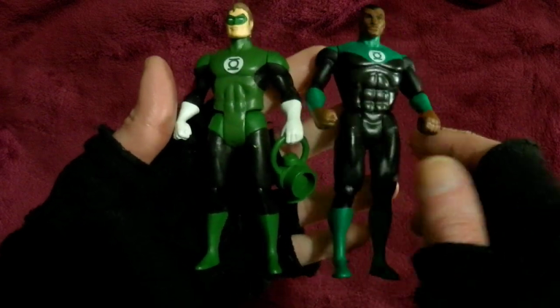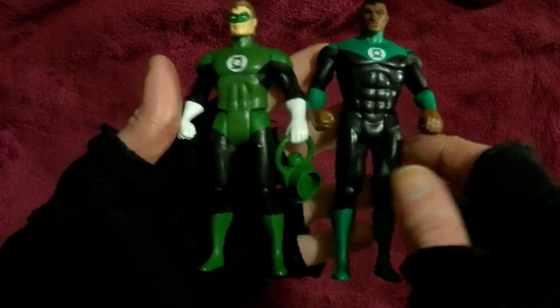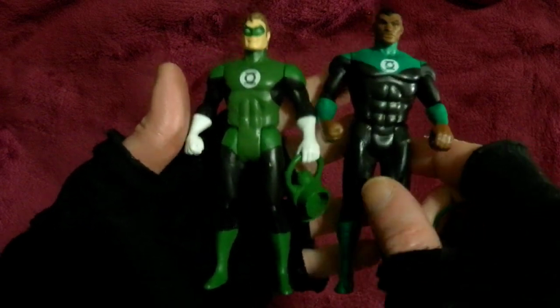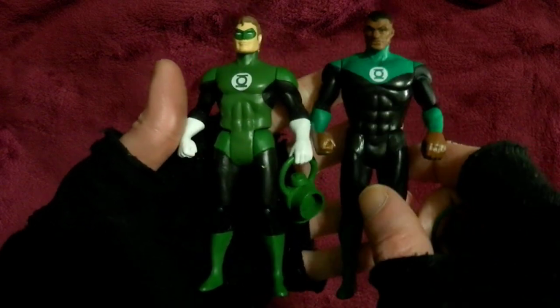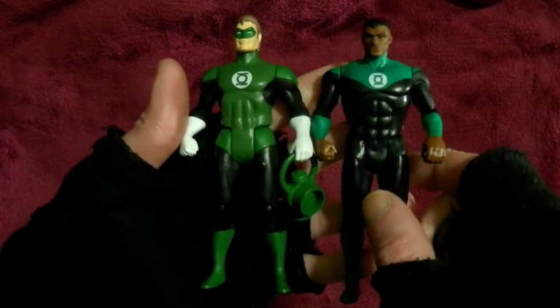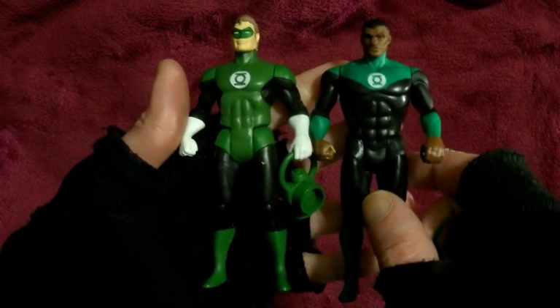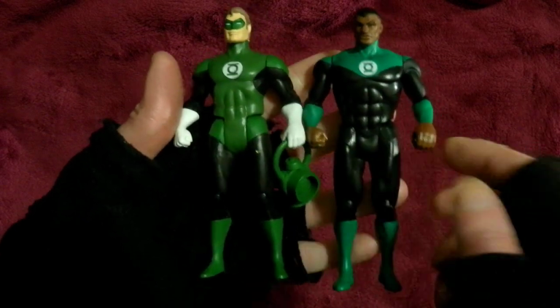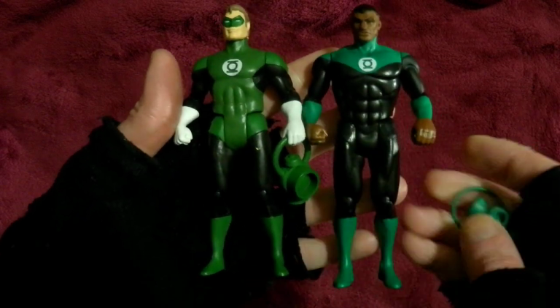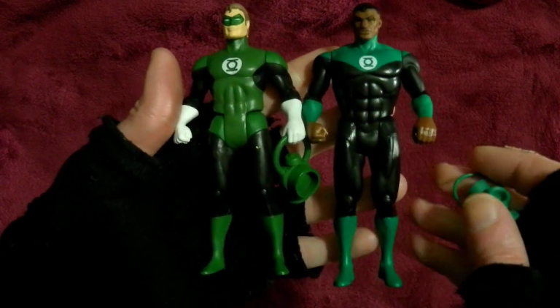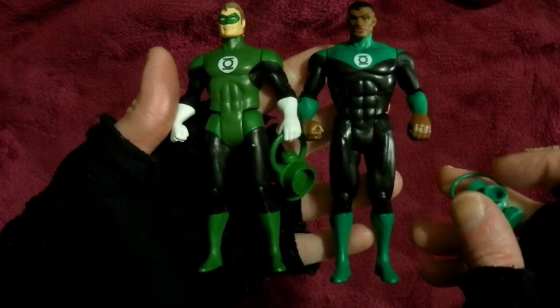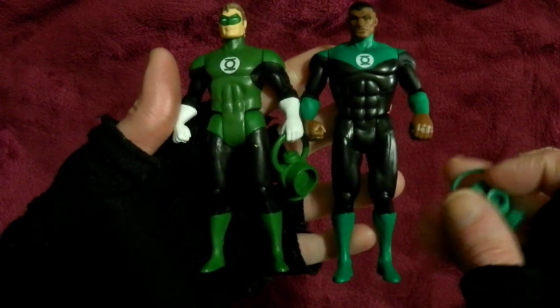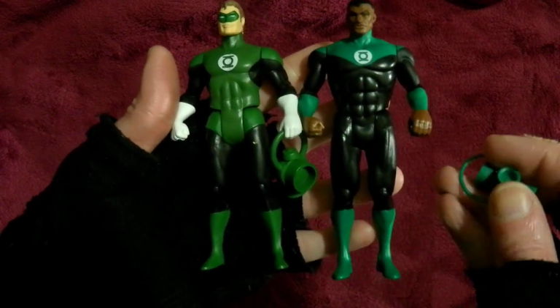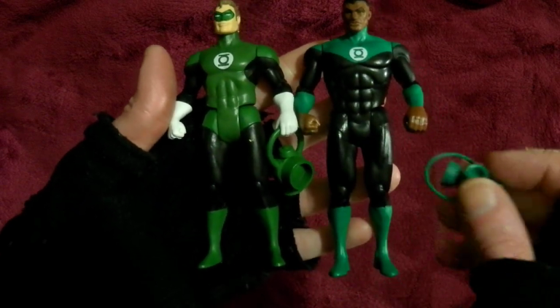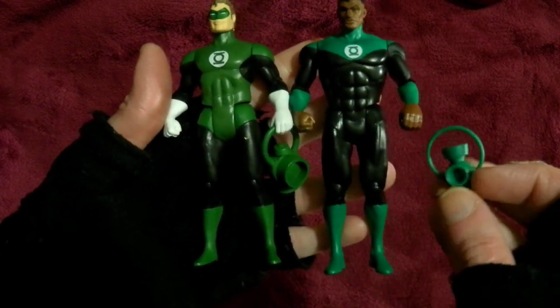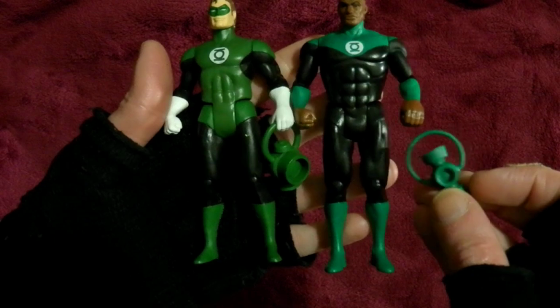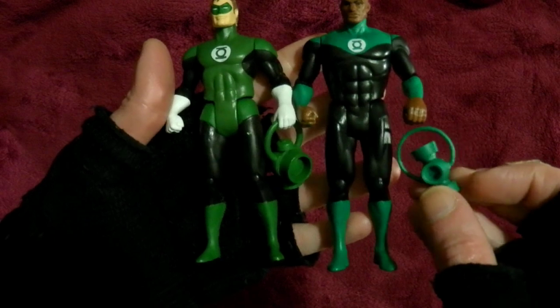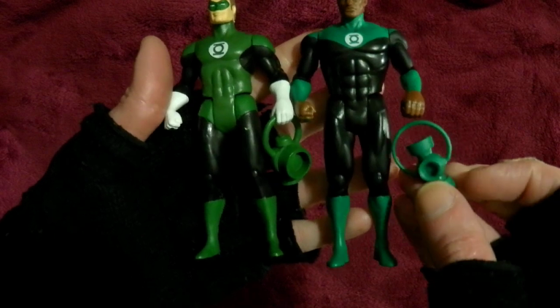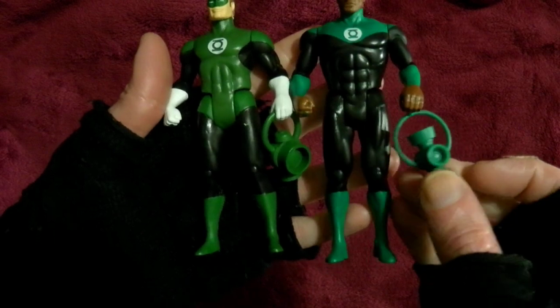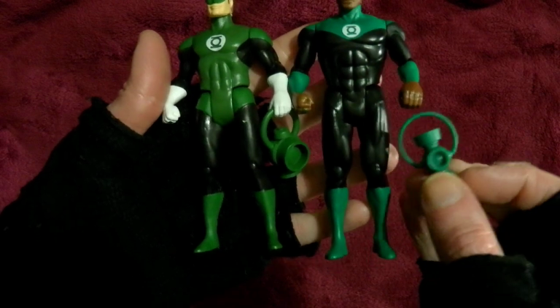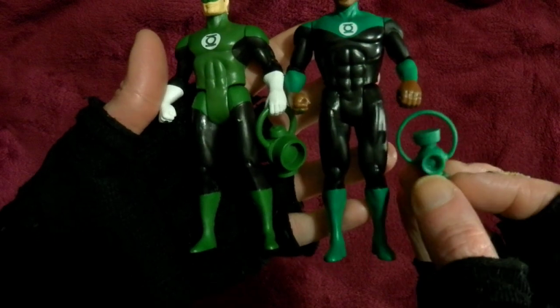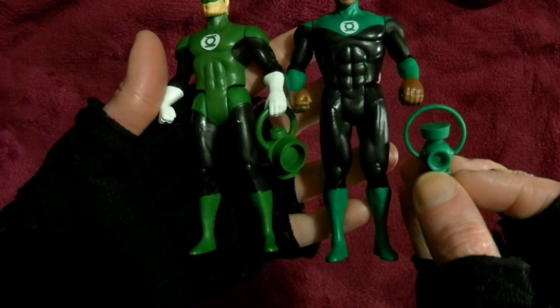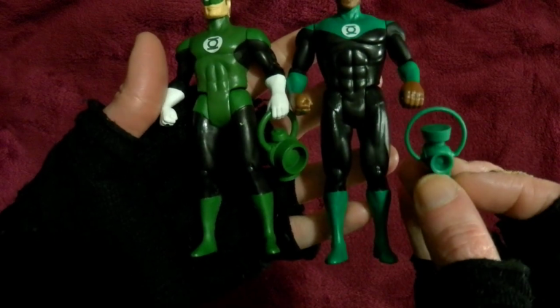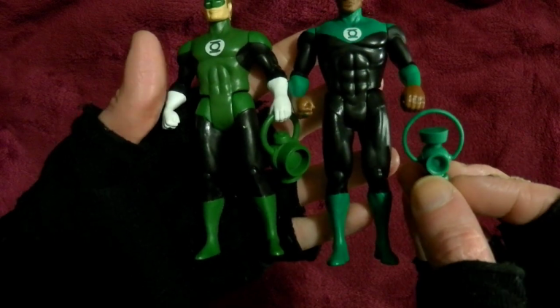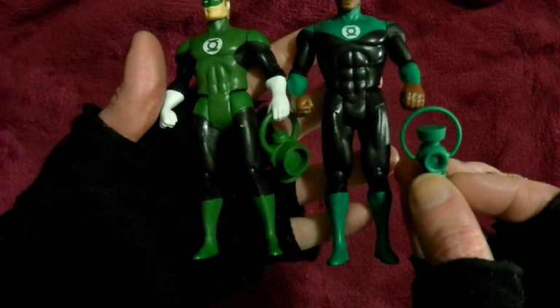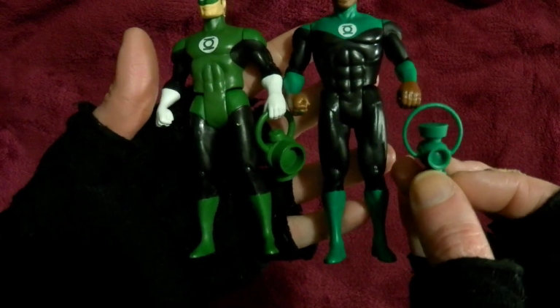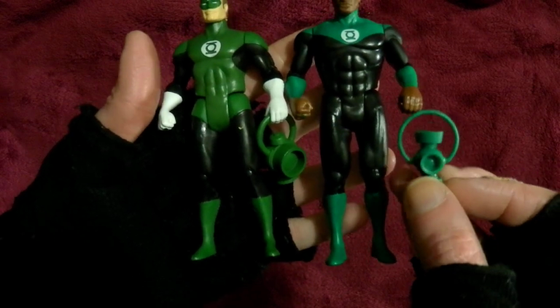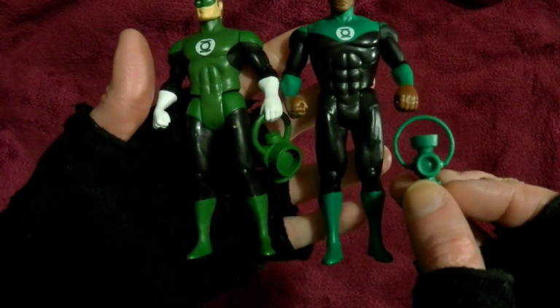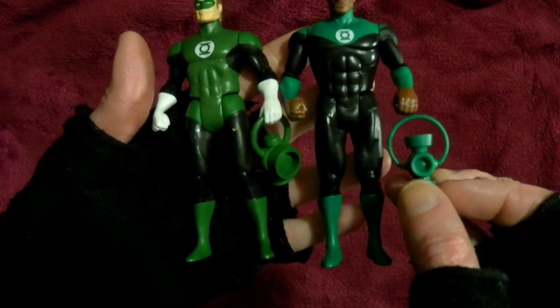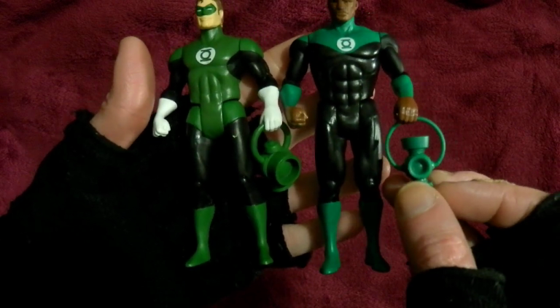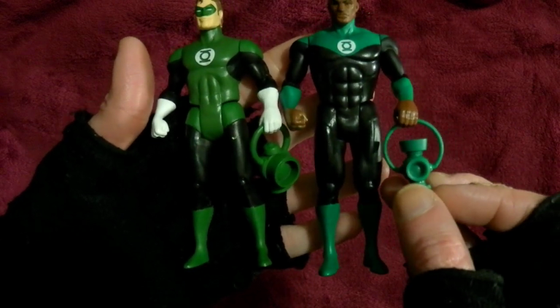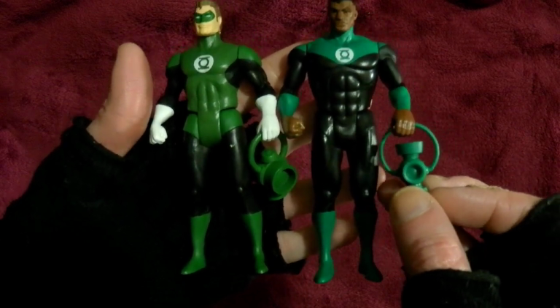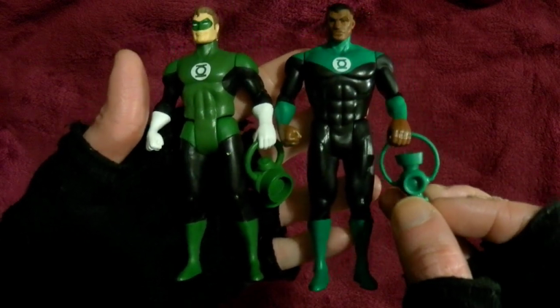I just liked him — I just thought, I want that one. And the lantern is actually different; I didn't realise. I thought they'd be the same.